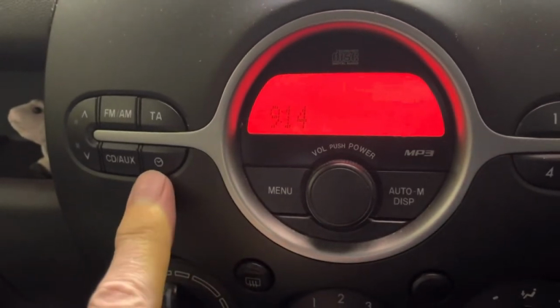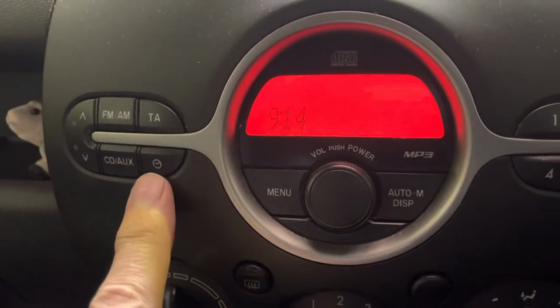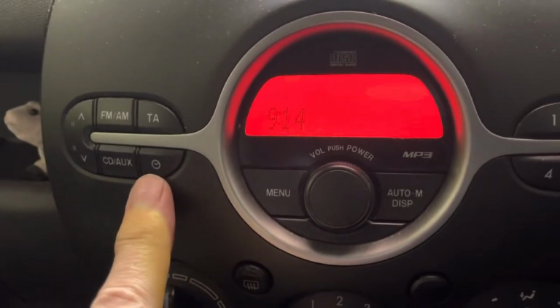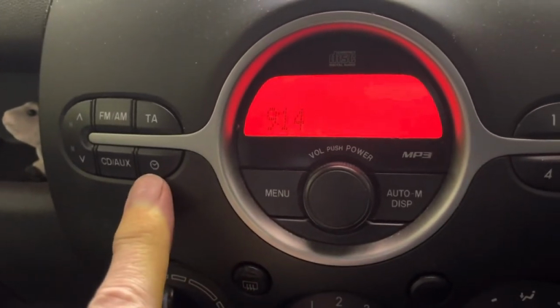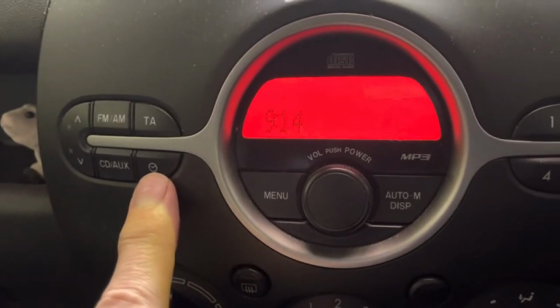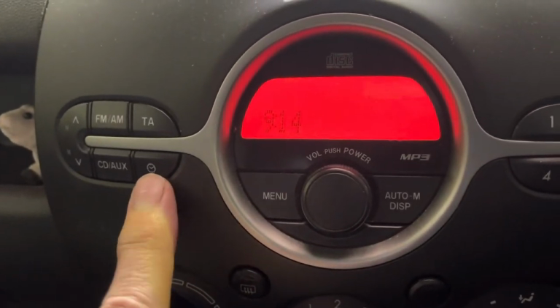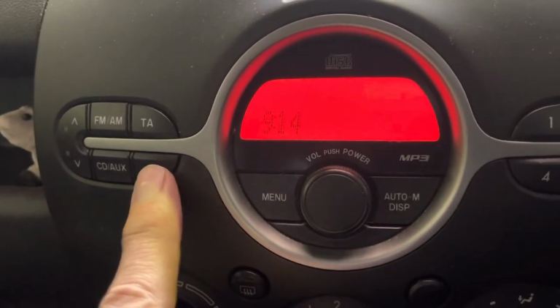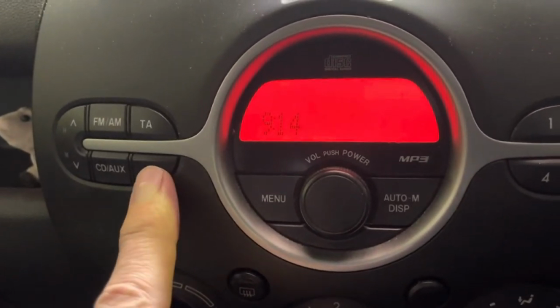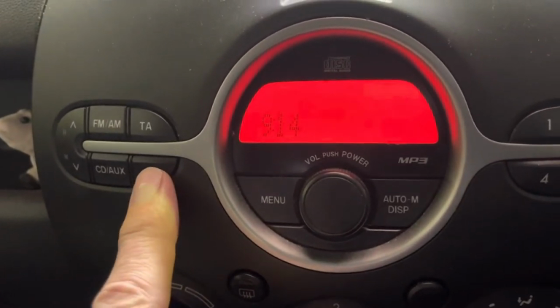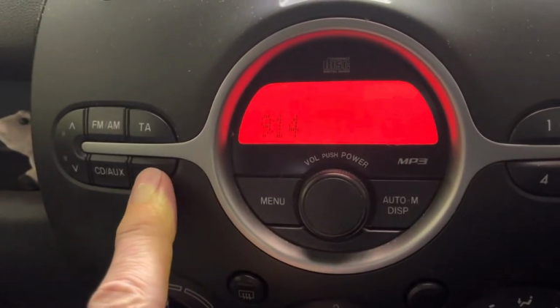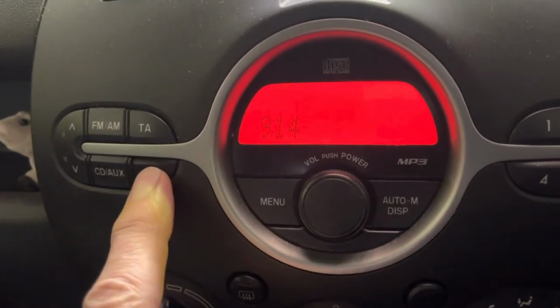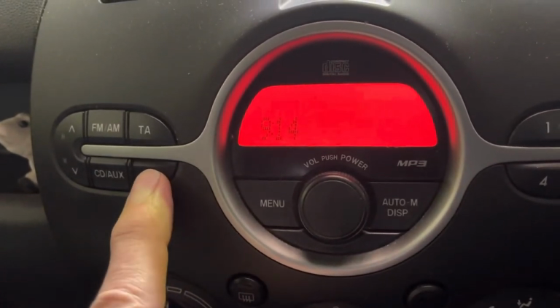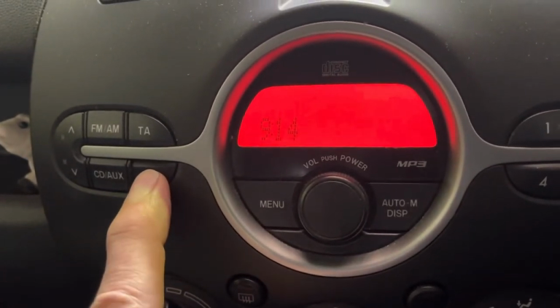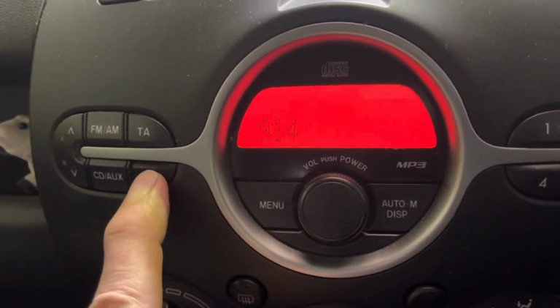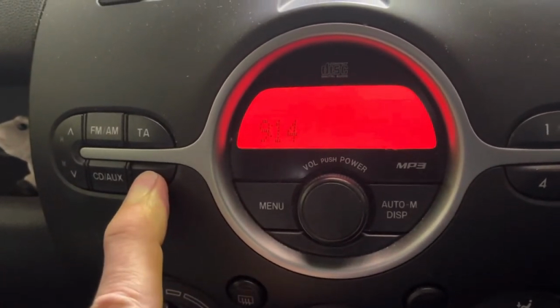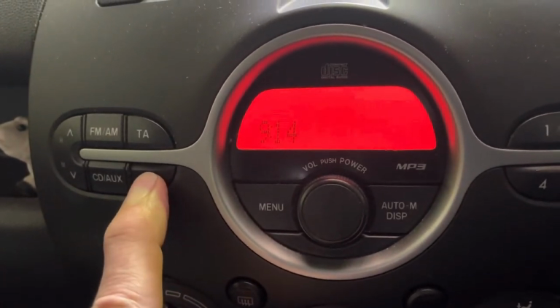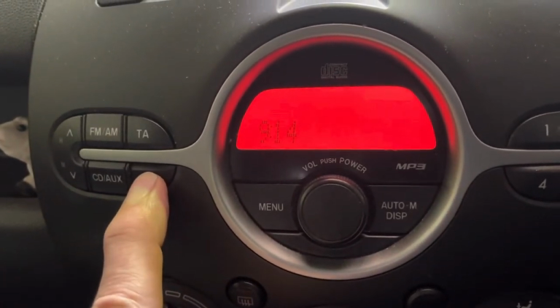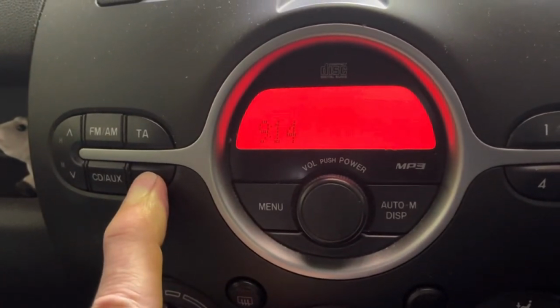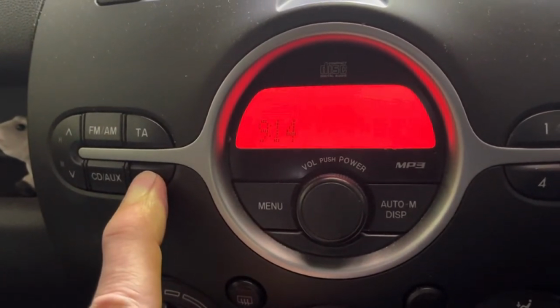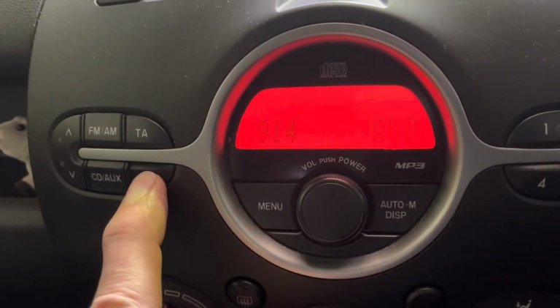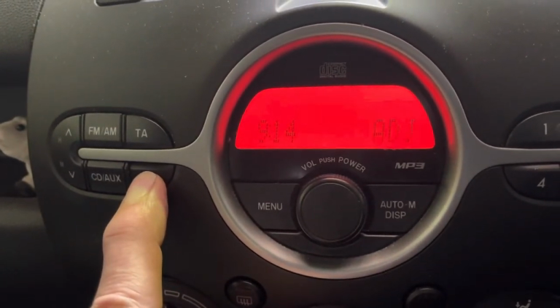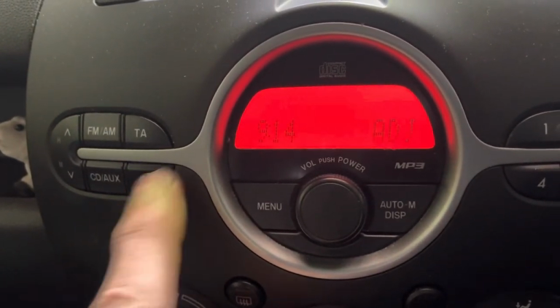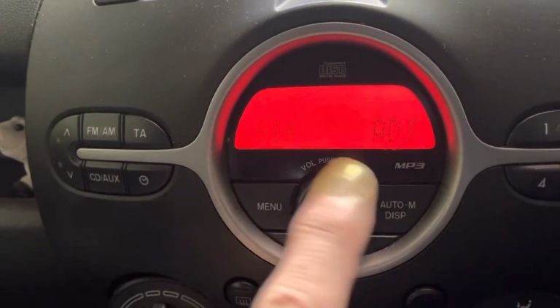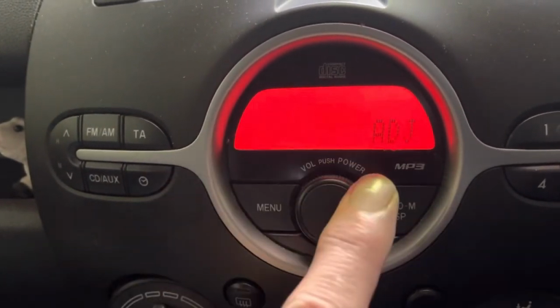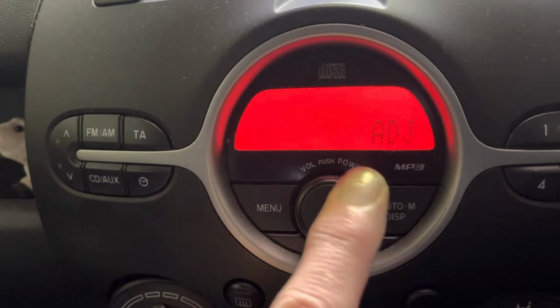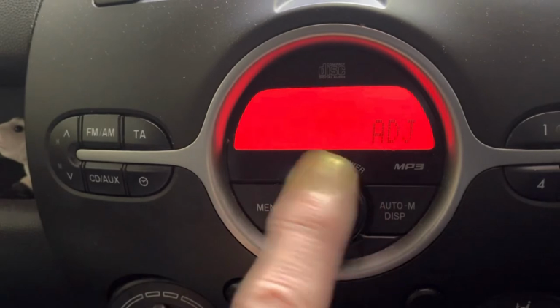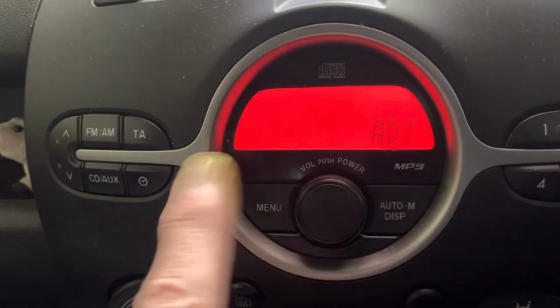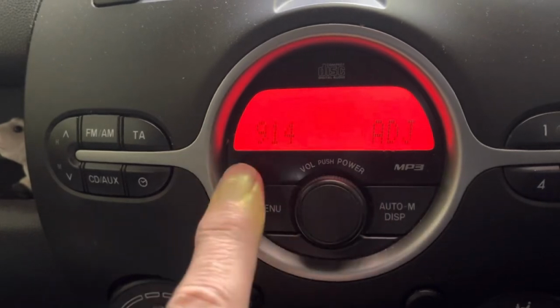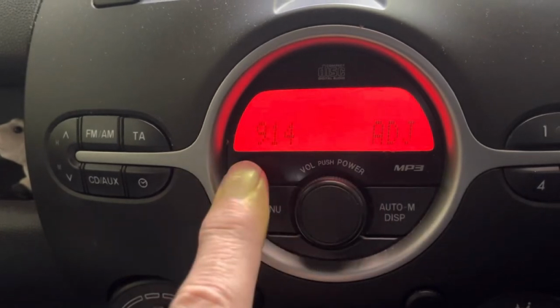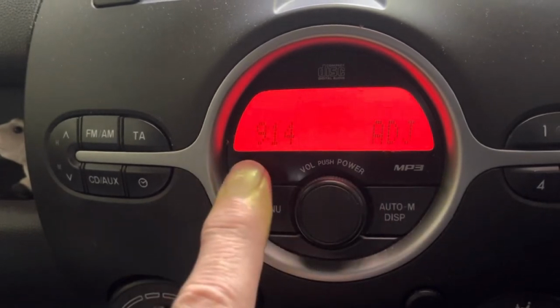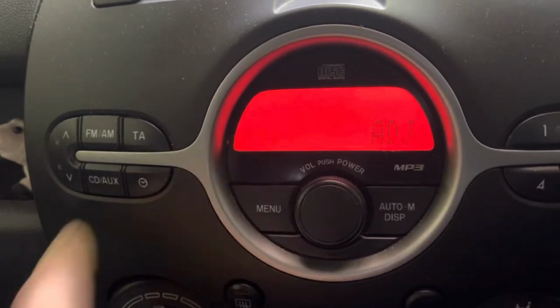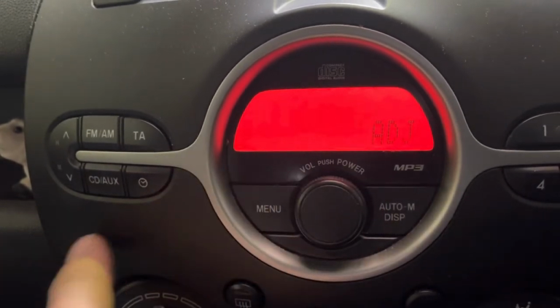Little clock icon button — we're going to press and hold that. It comes up with 'adjust' and starts flashing.